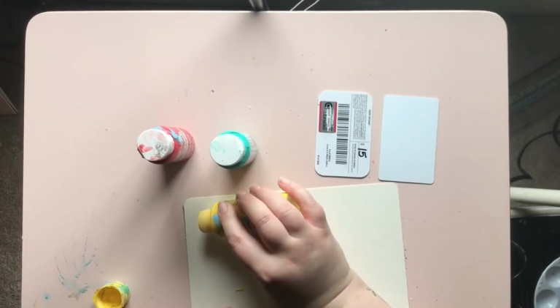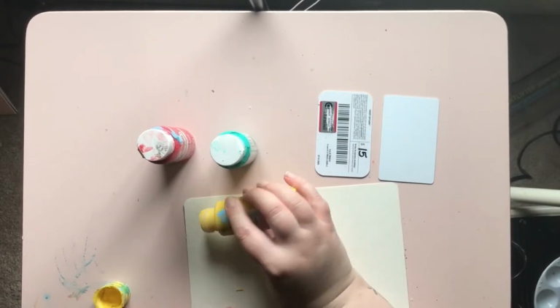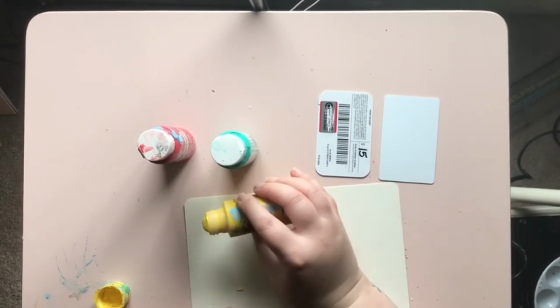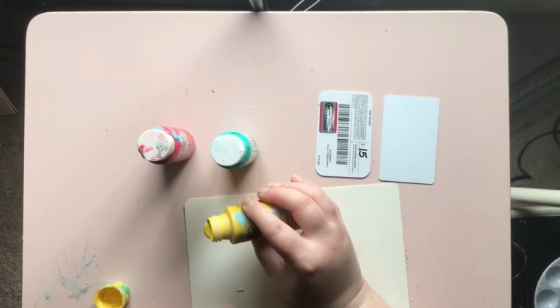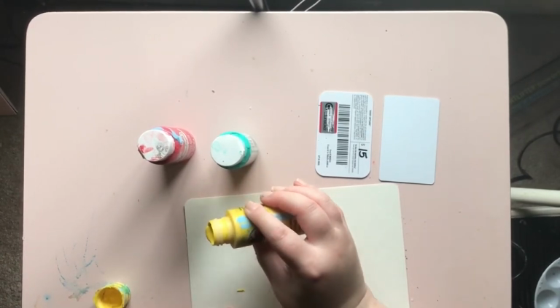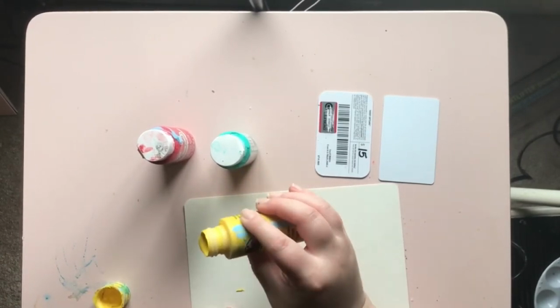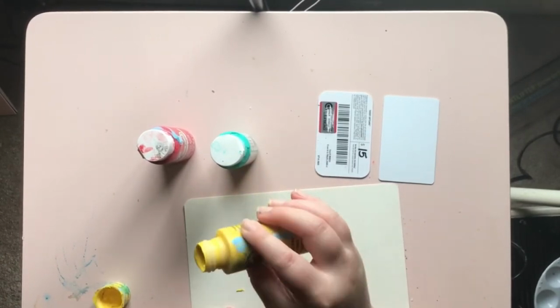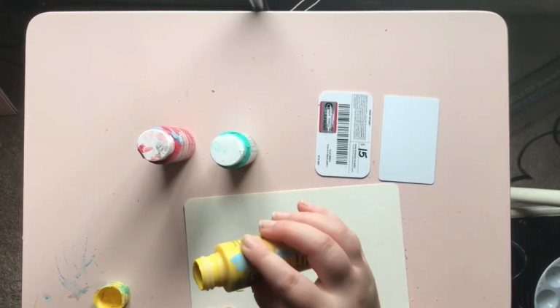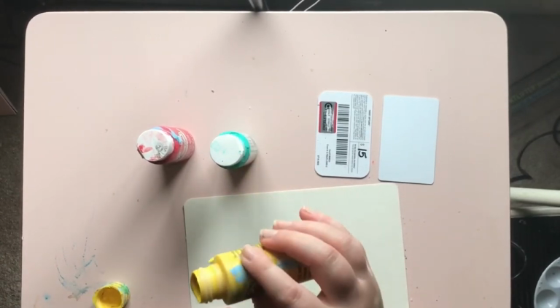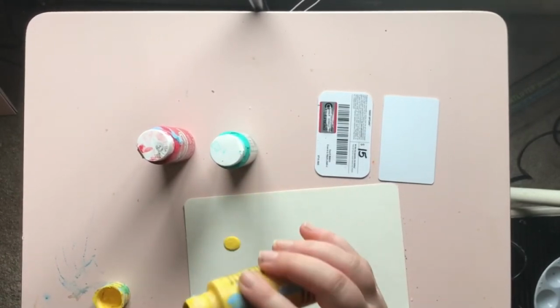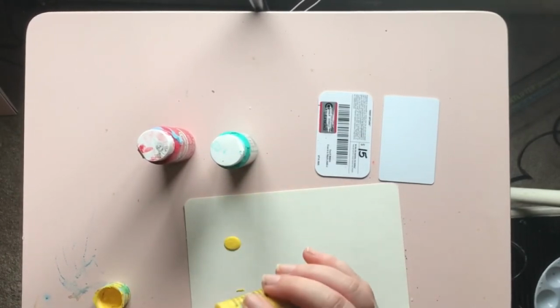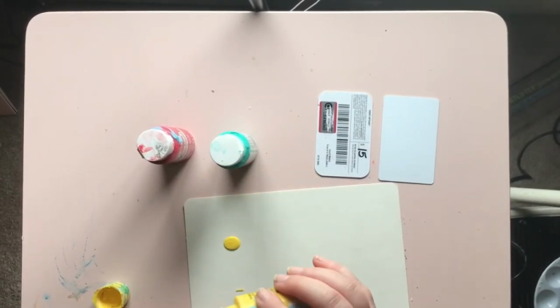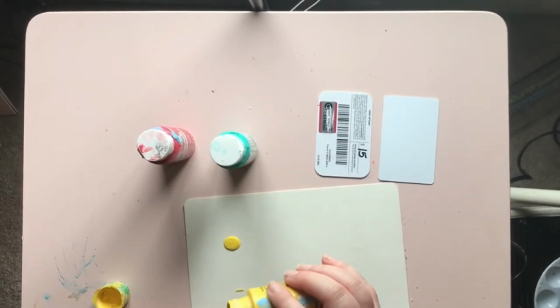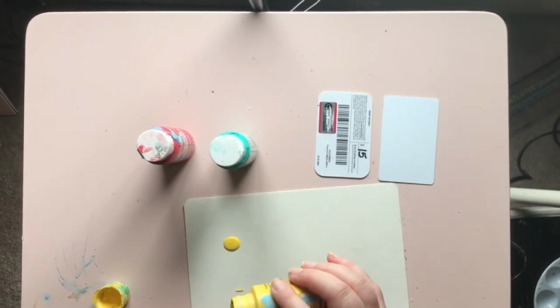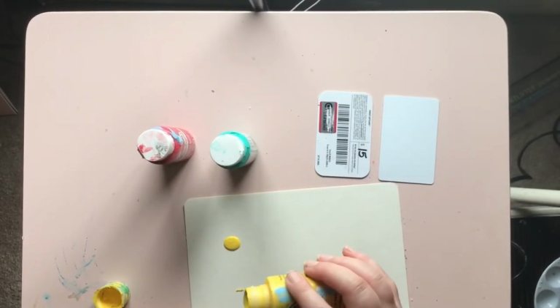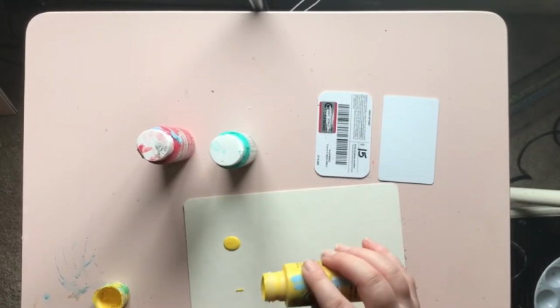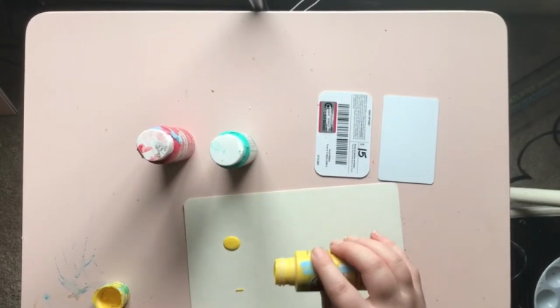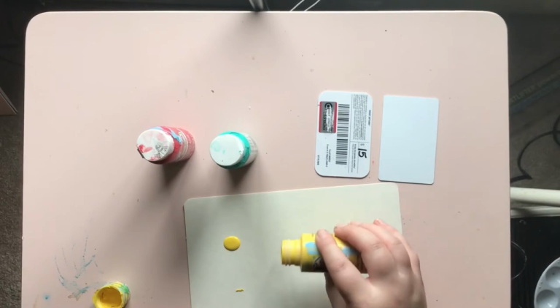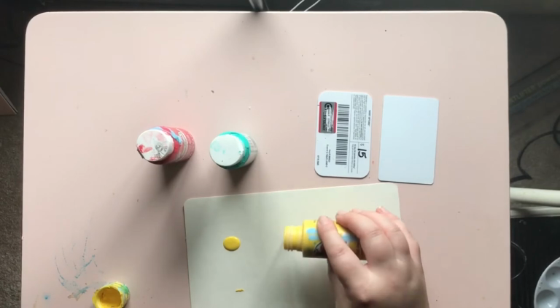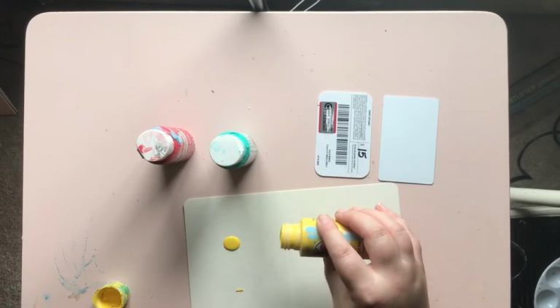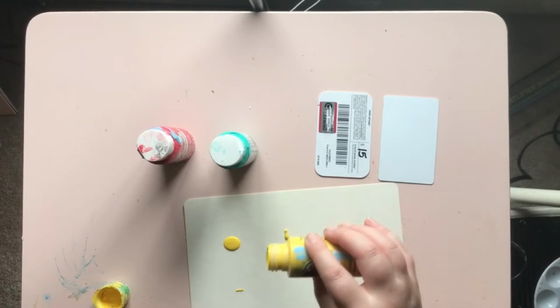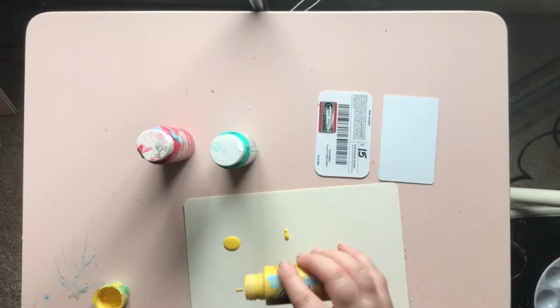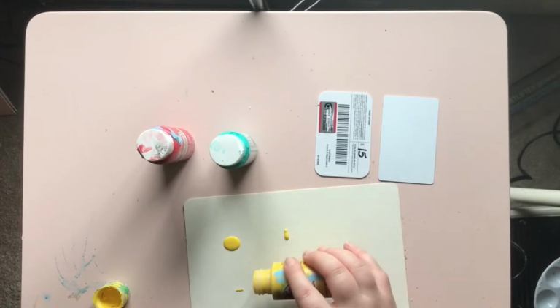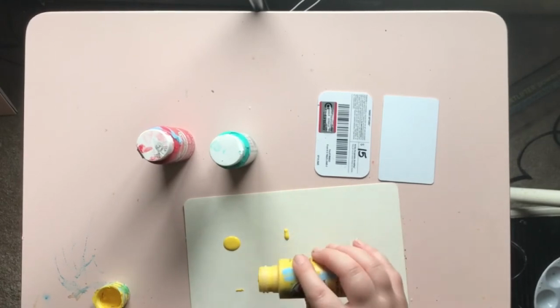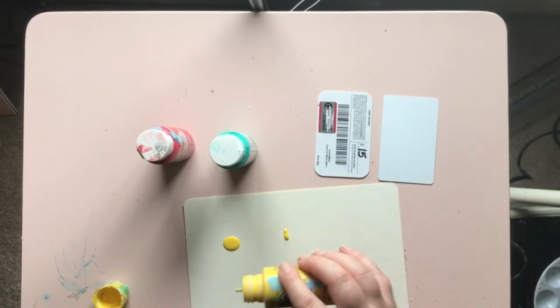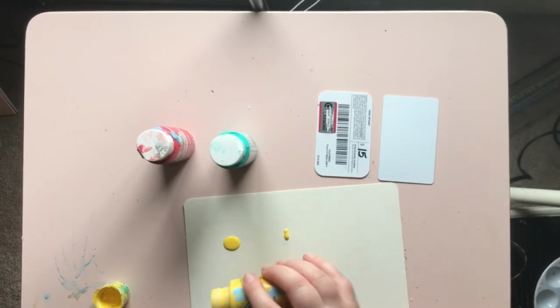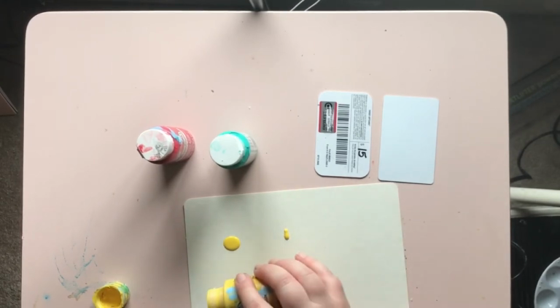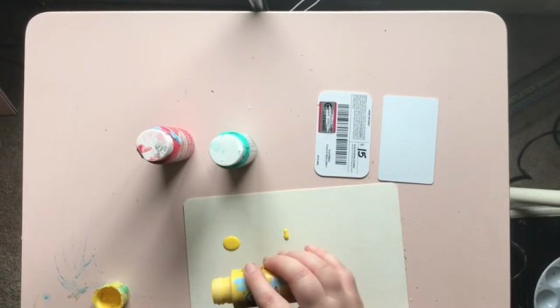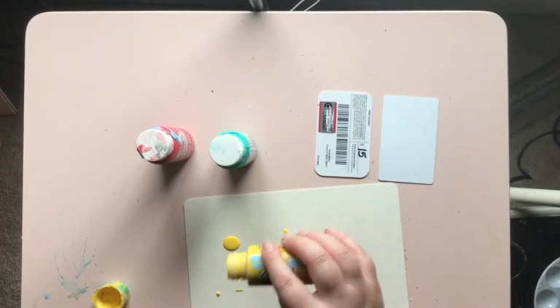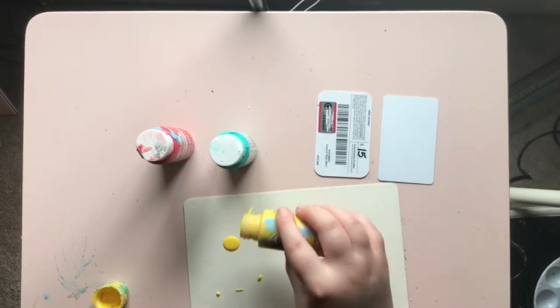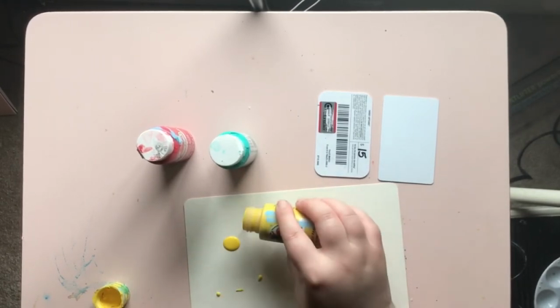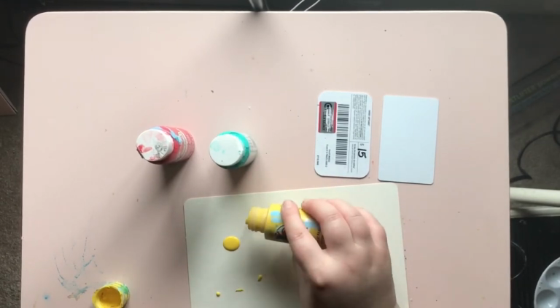I know that yellow and red will mix to make orange, and the yellow and teal will likely make a lighter green shade.